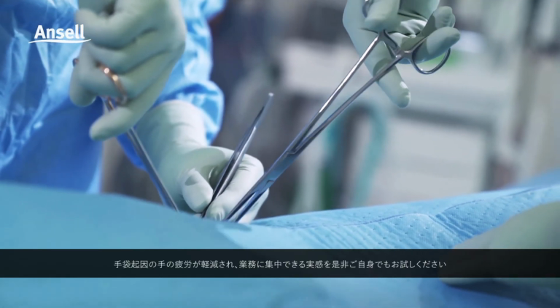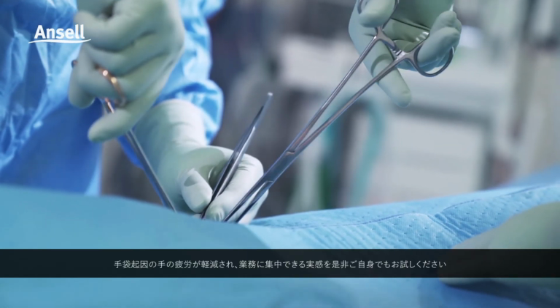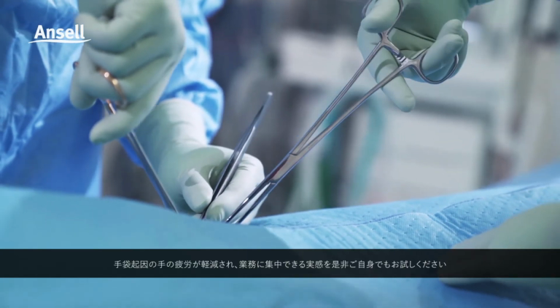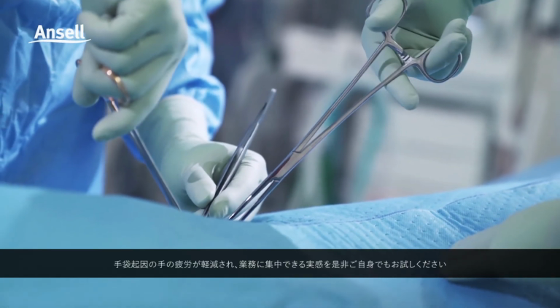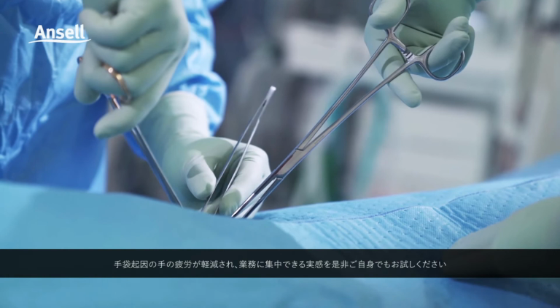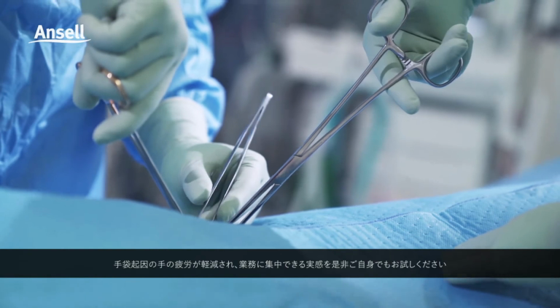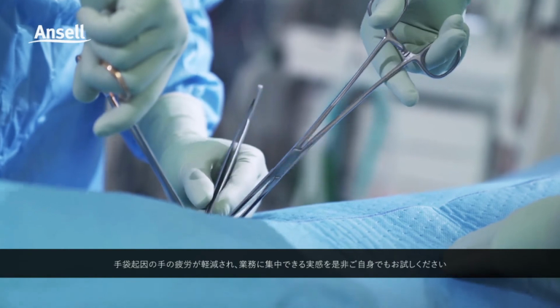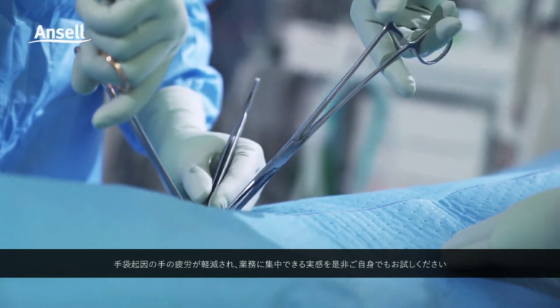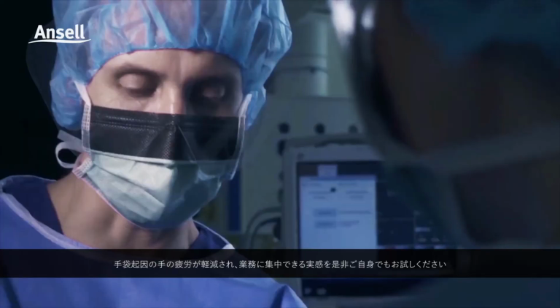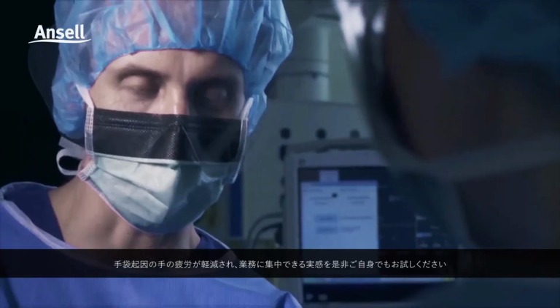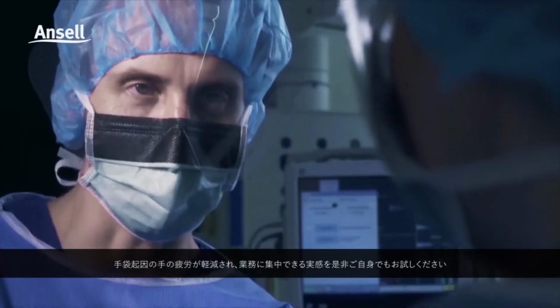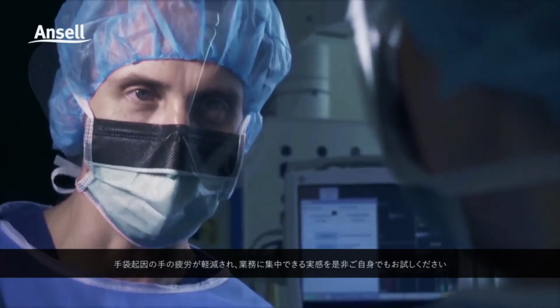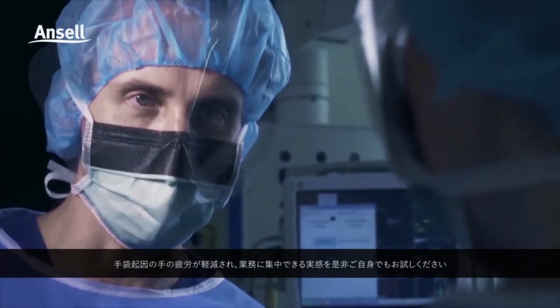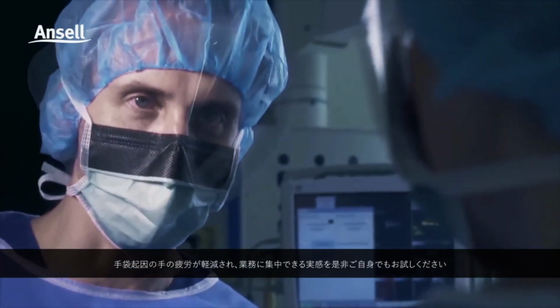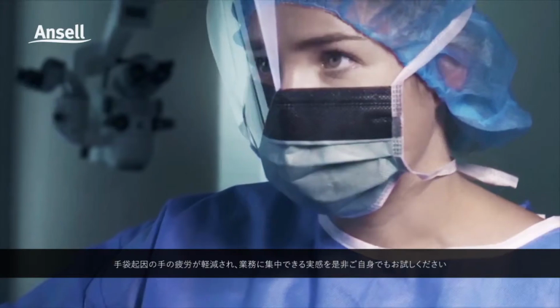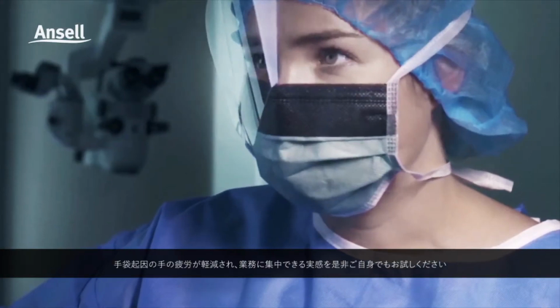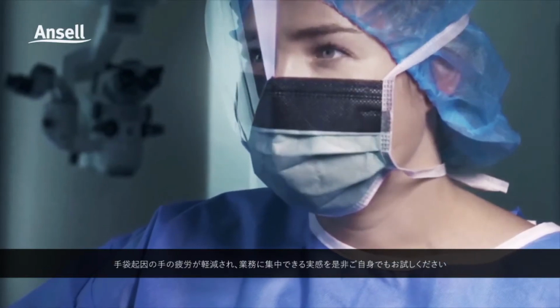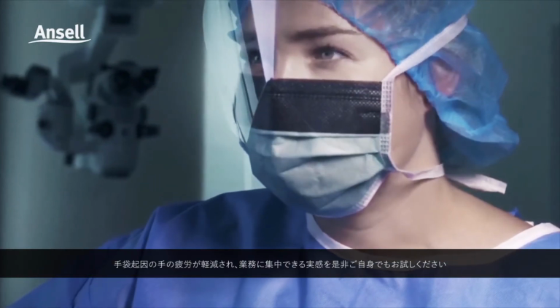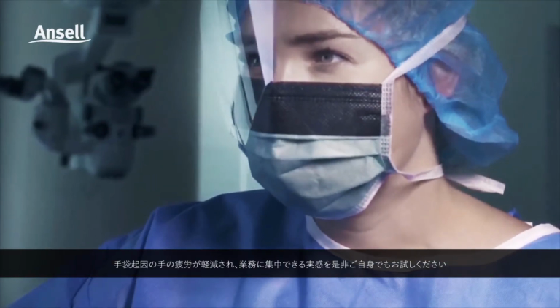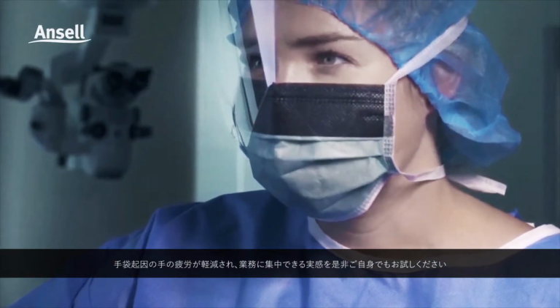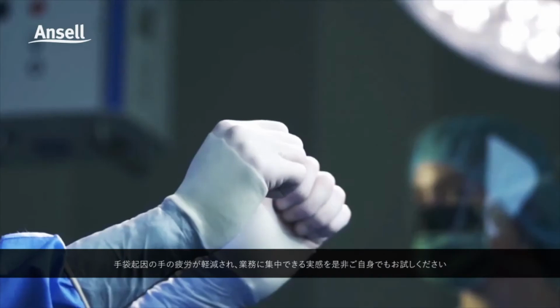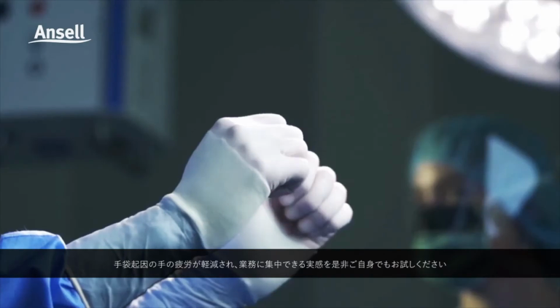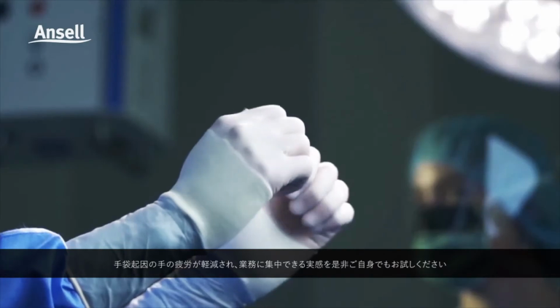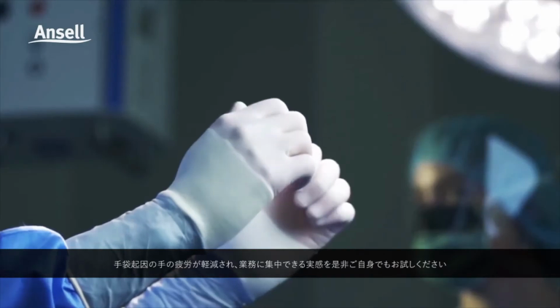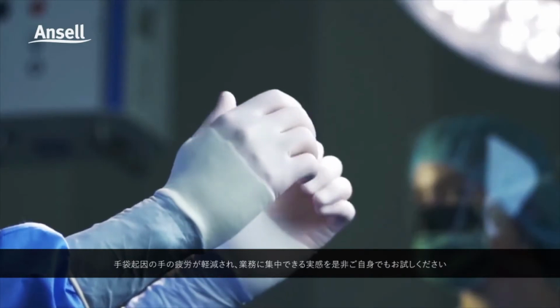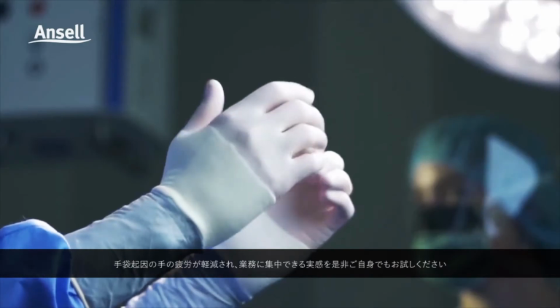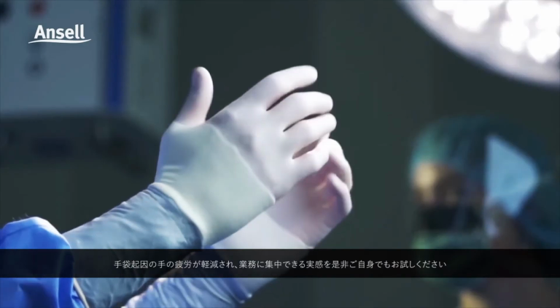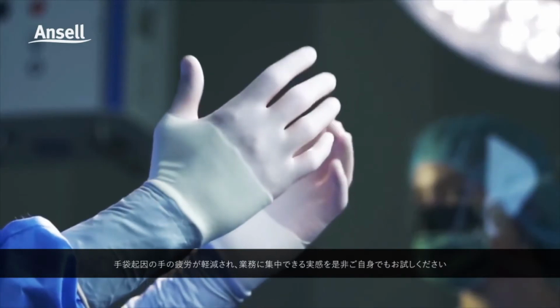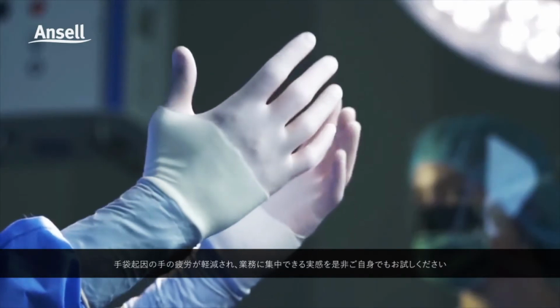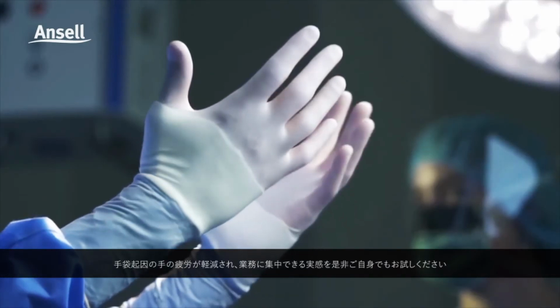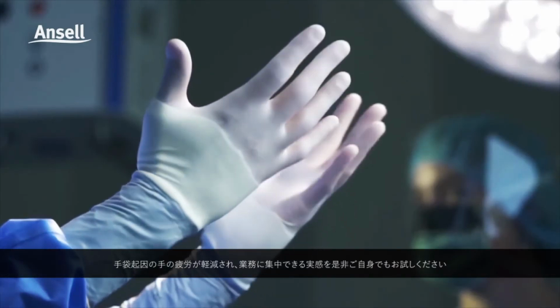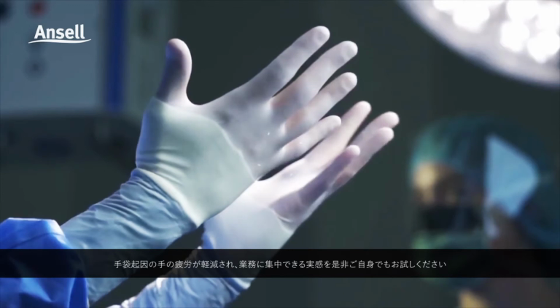Experience less glove-induced hand fatigue and a better day at work. Feel the difference for yourself.